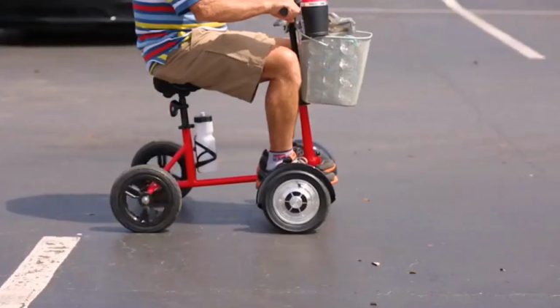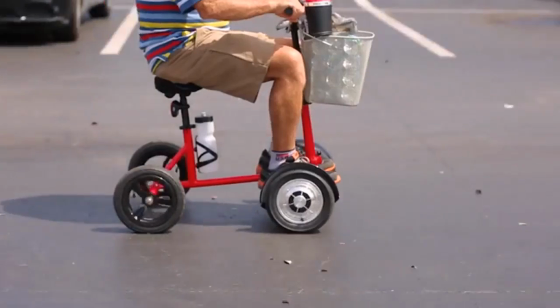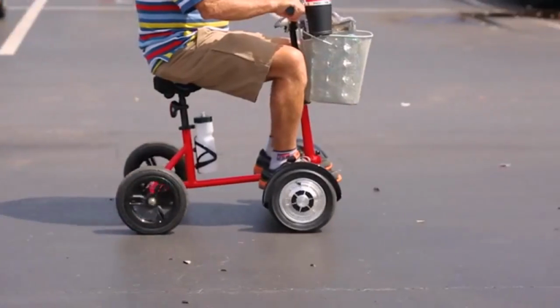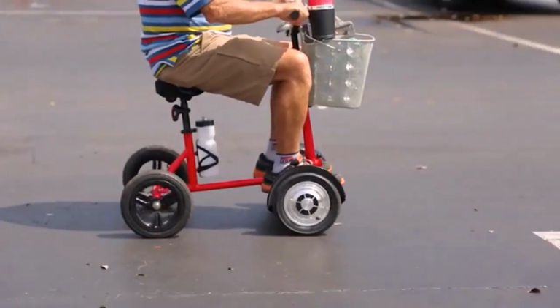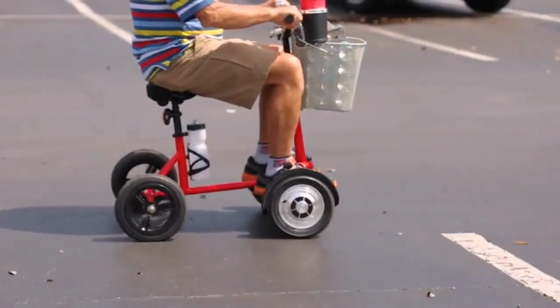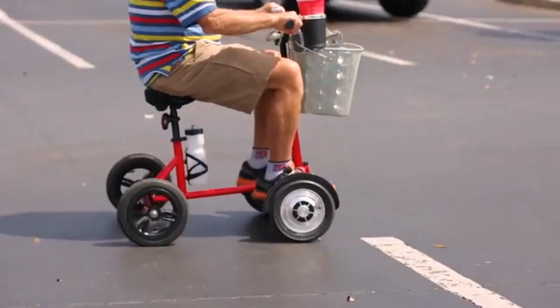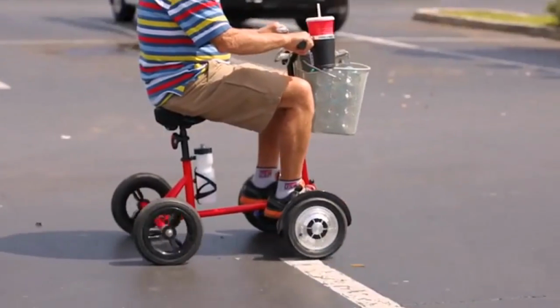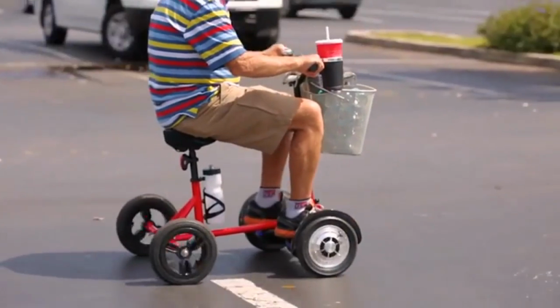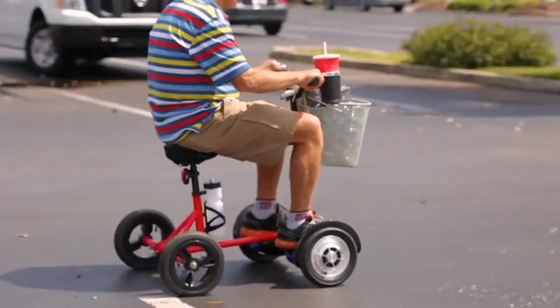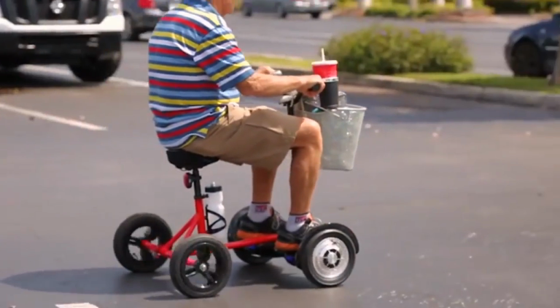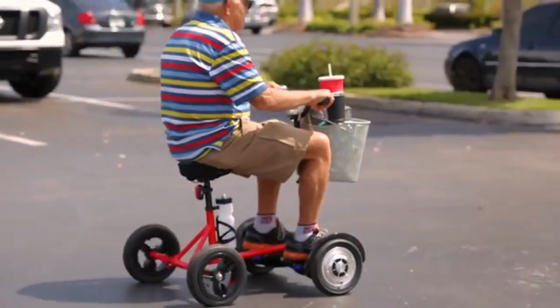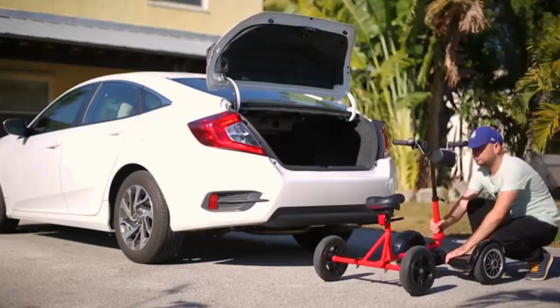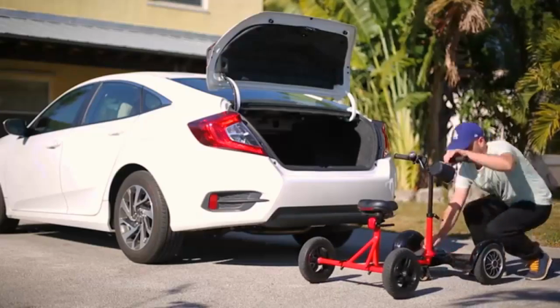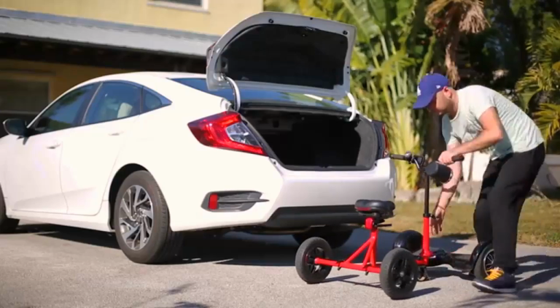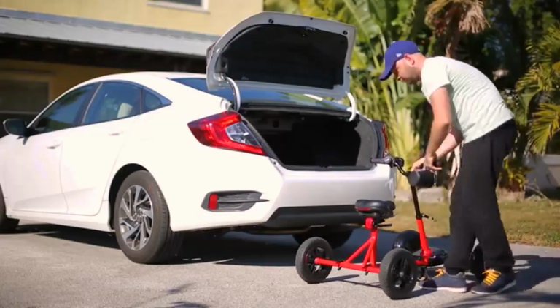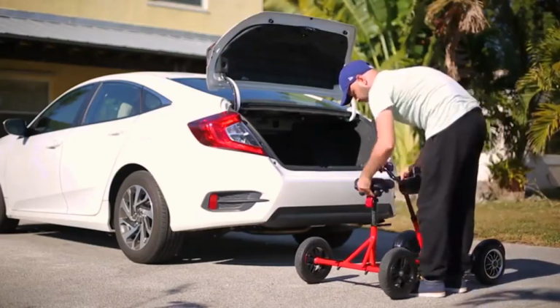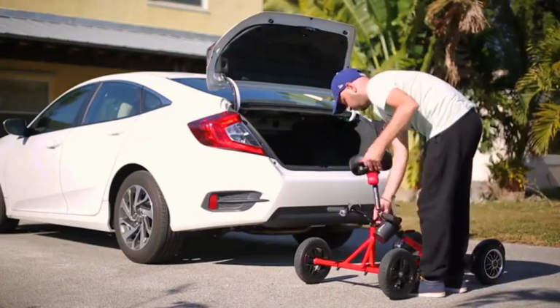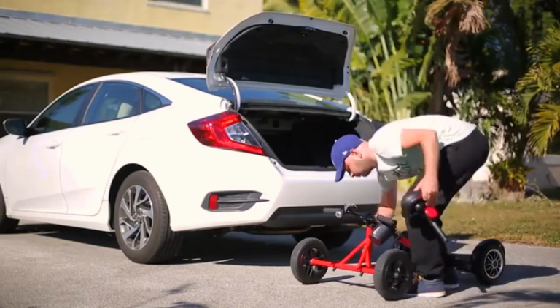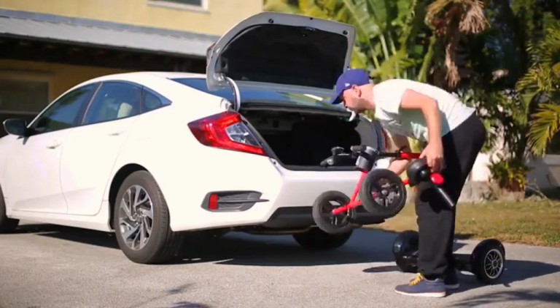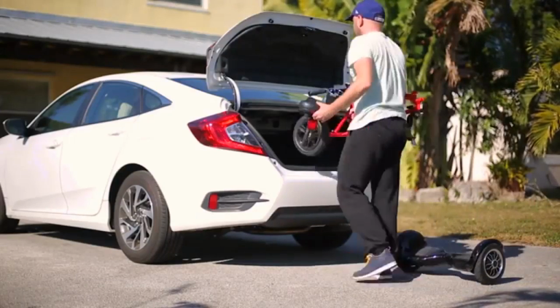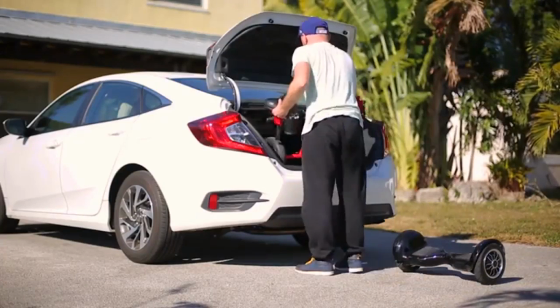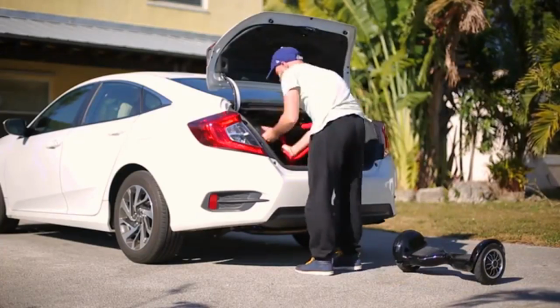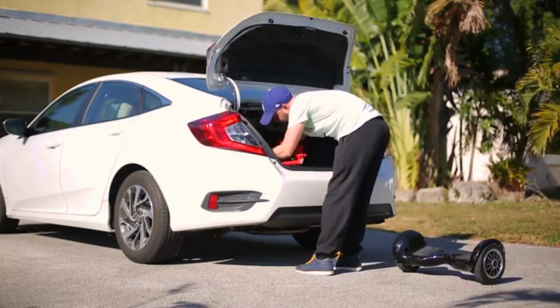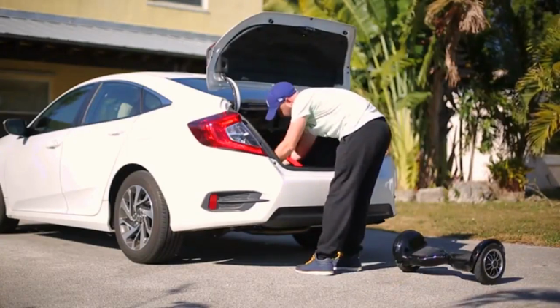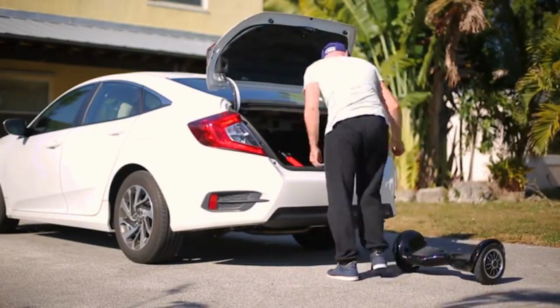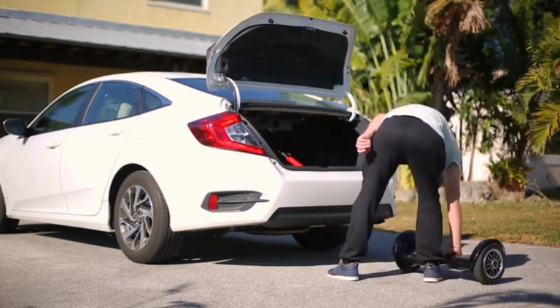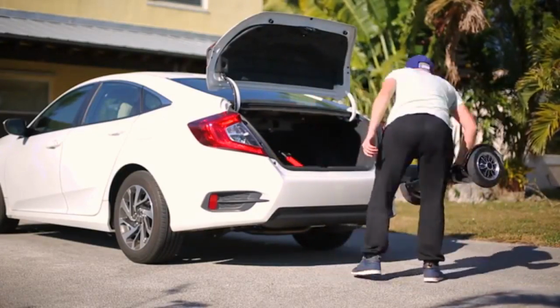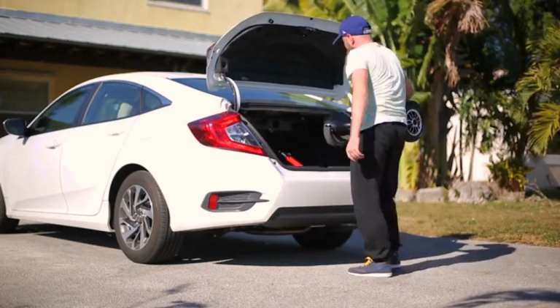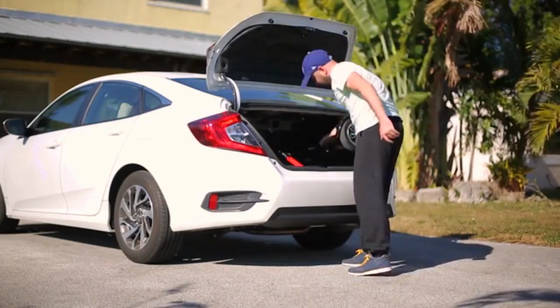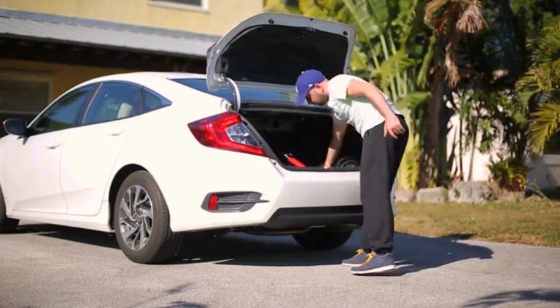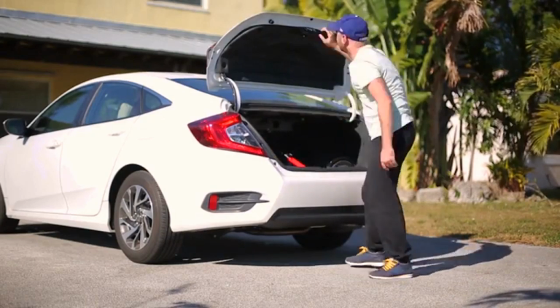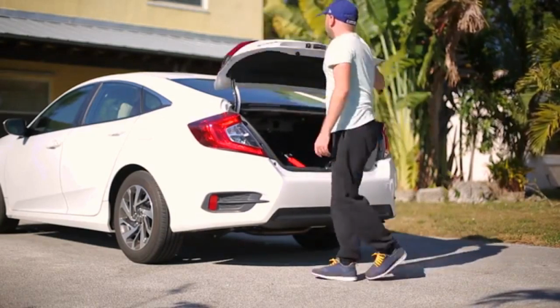It can handle up to 220 pounds. The Hoverbike is easy to store, built for fun, convenient, and essential.